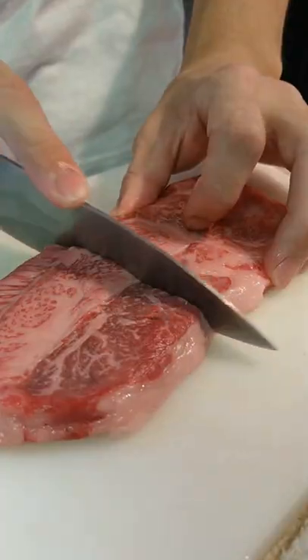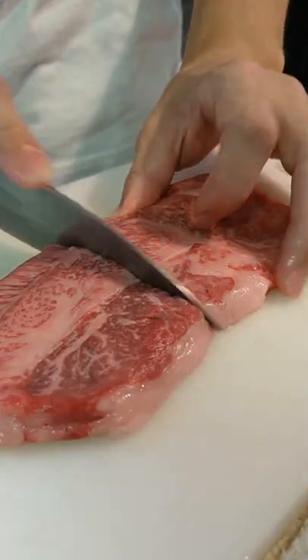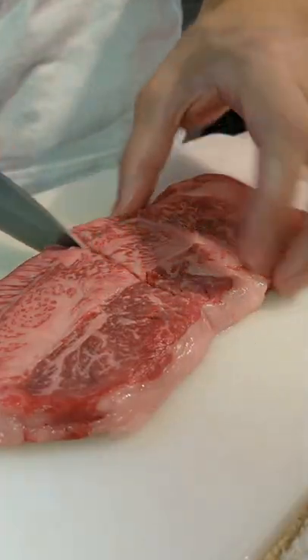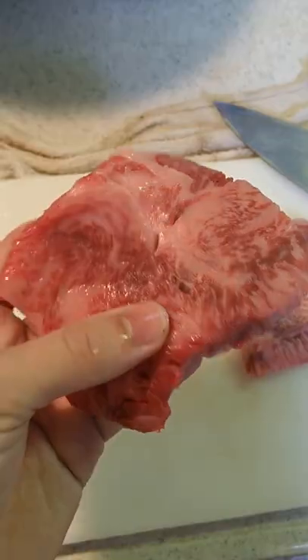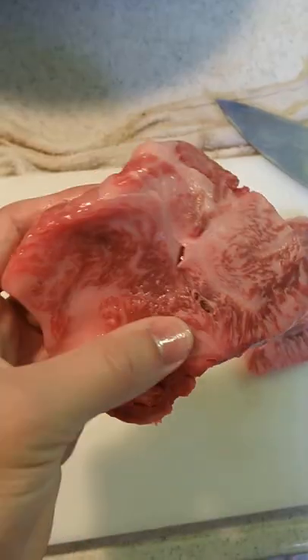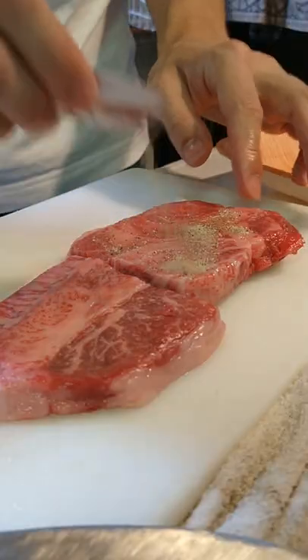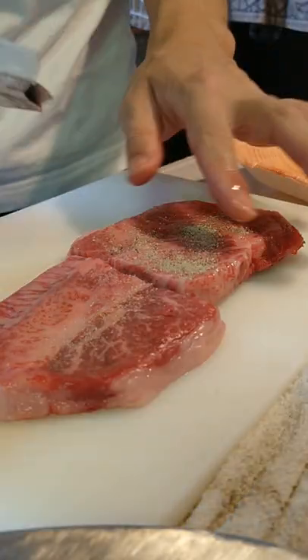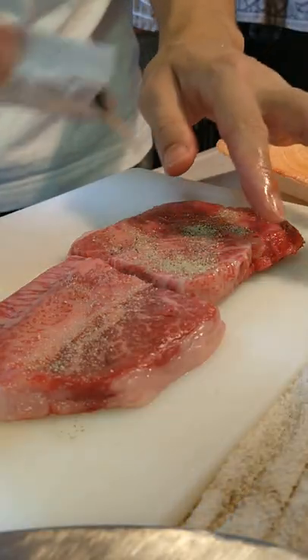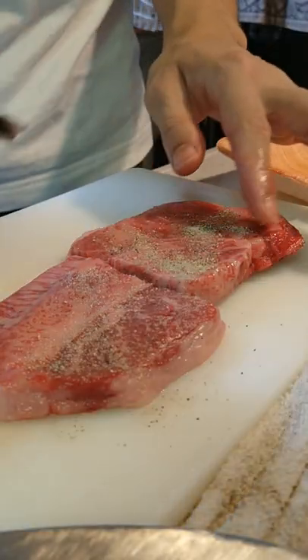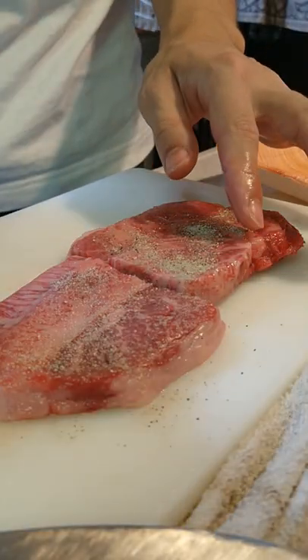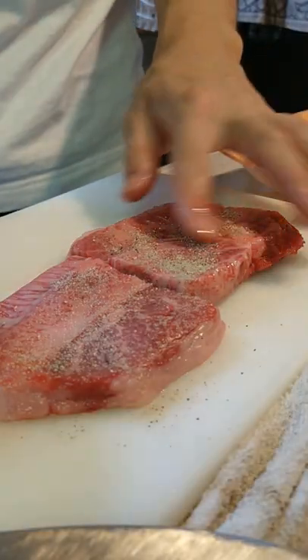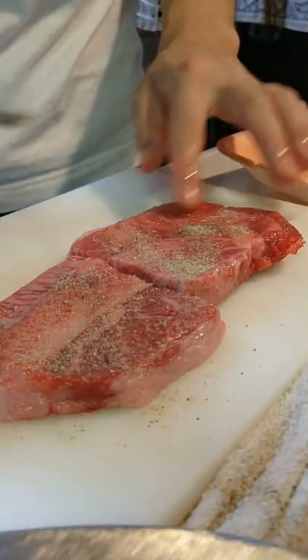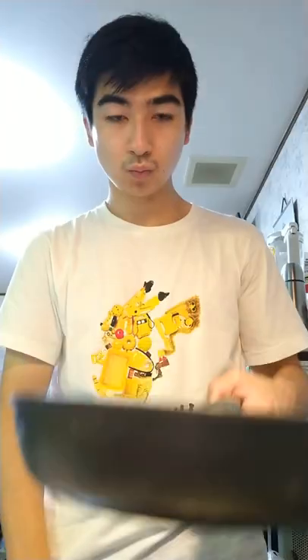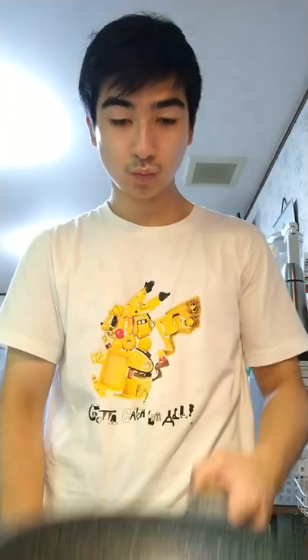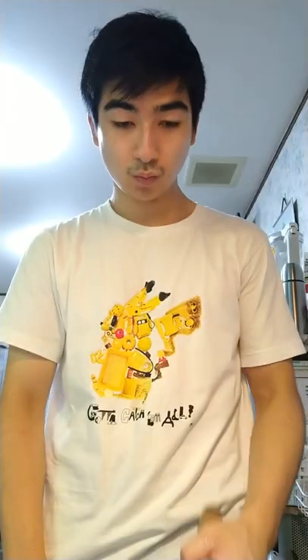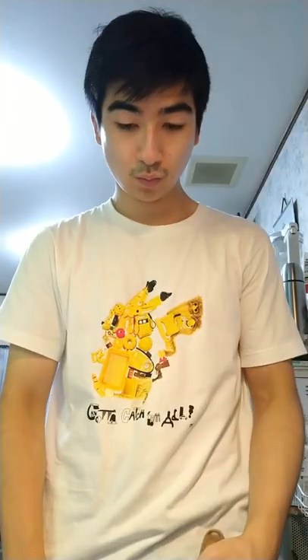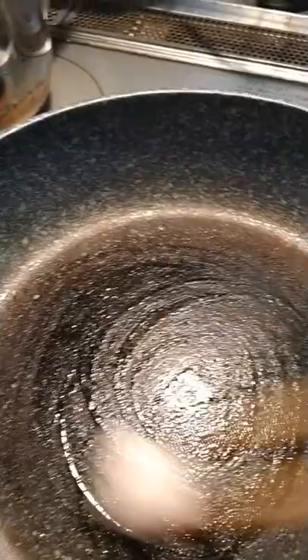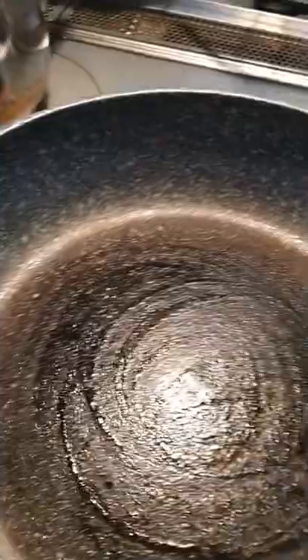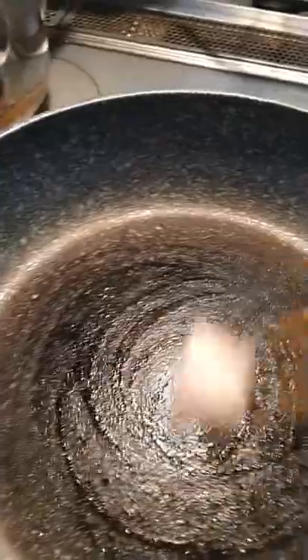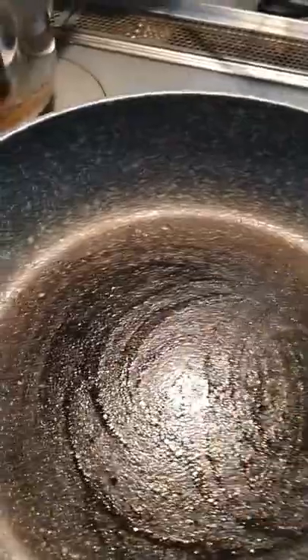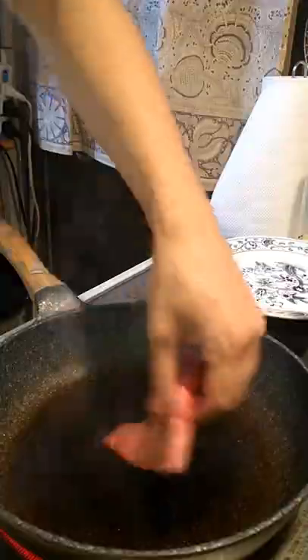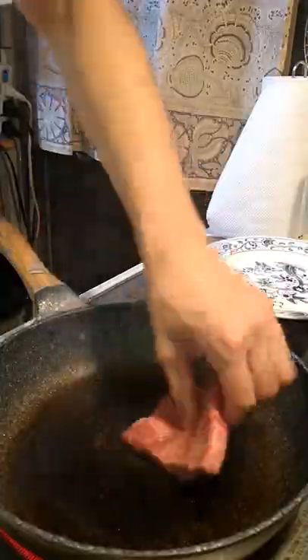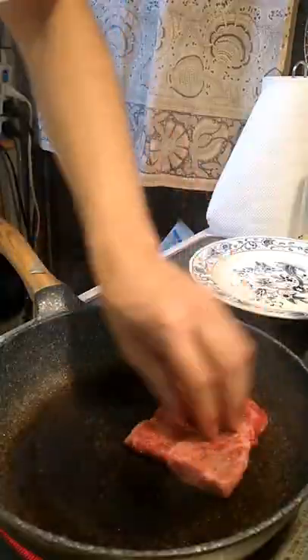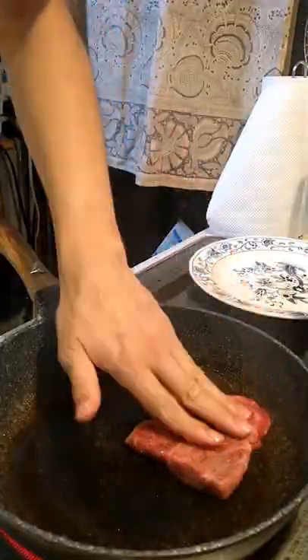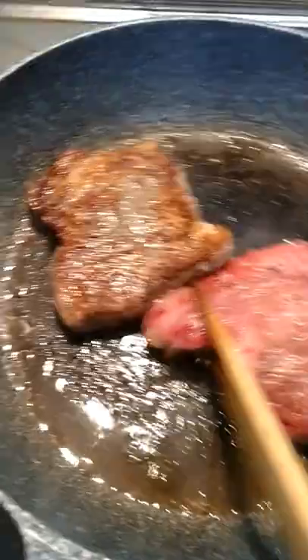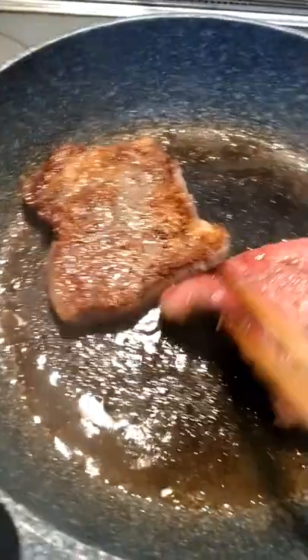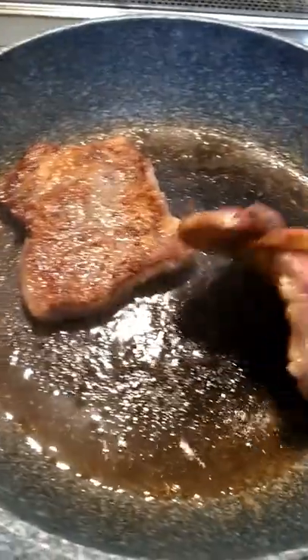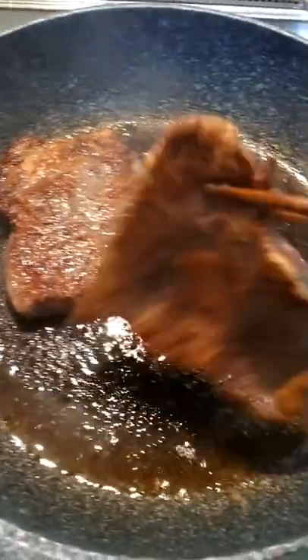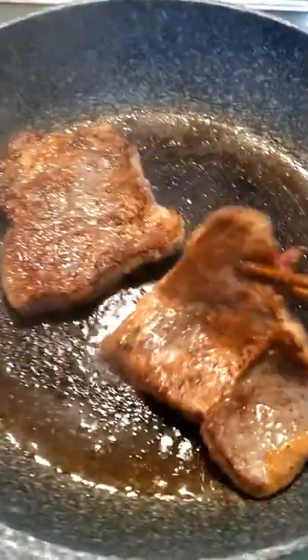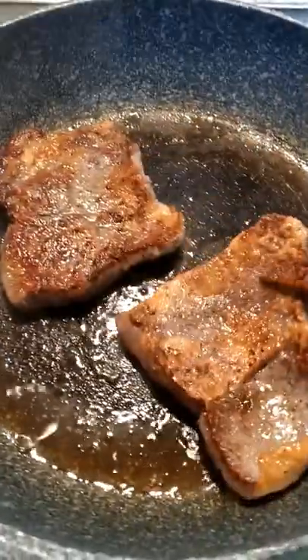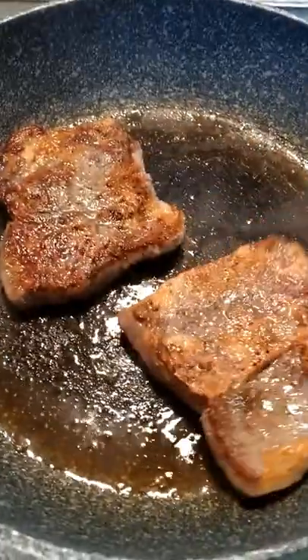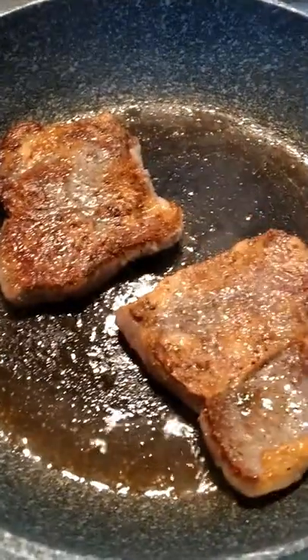Anyways, we split this in half, seasoned it with a bit of S&P, came with a bit of beef fat that I melted in the pan and cooked this off, and yo, this got some nice colour to it.